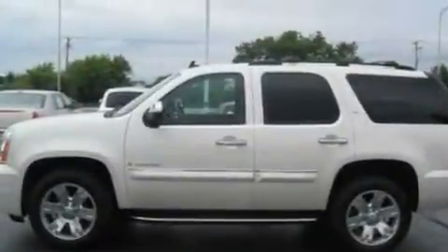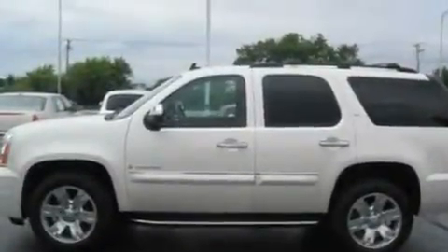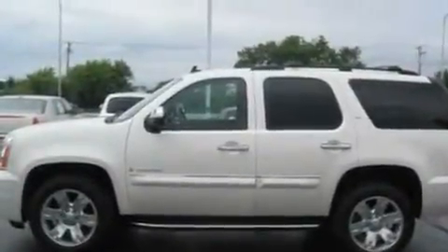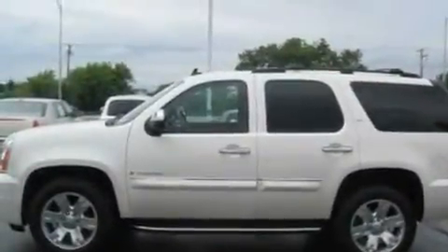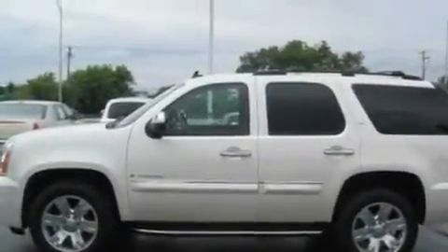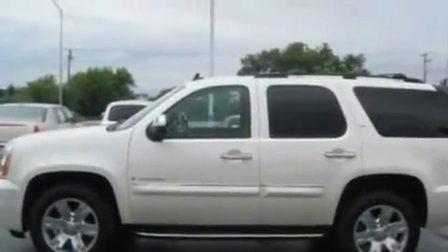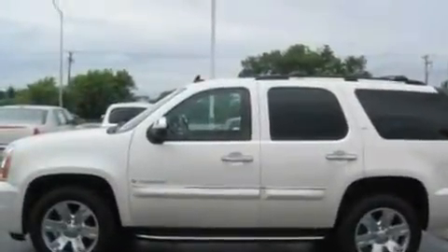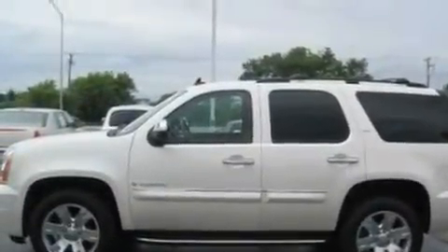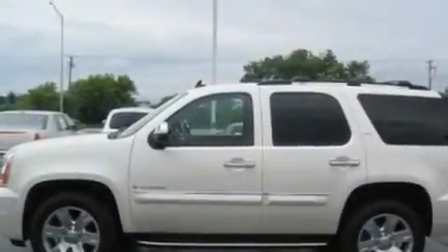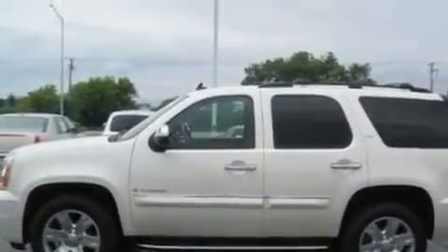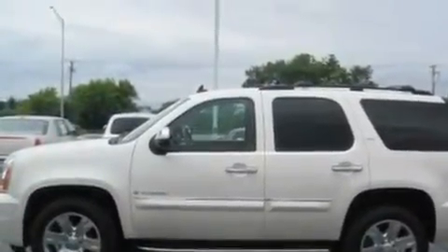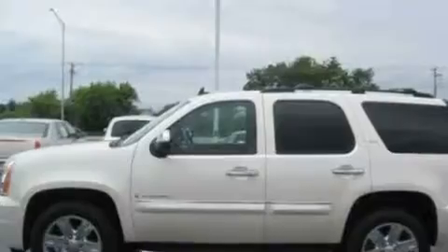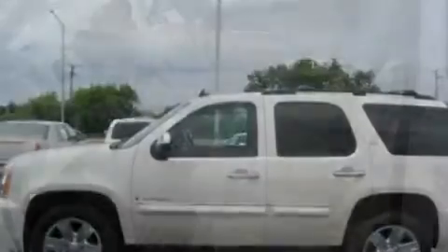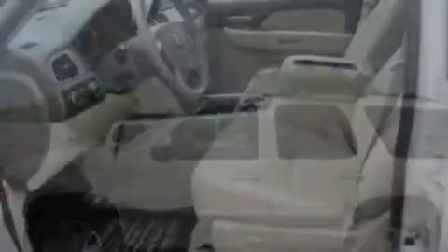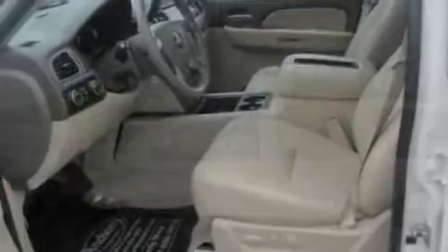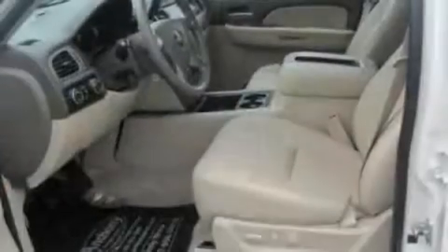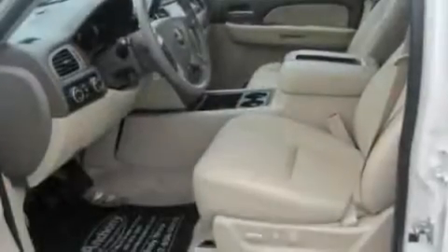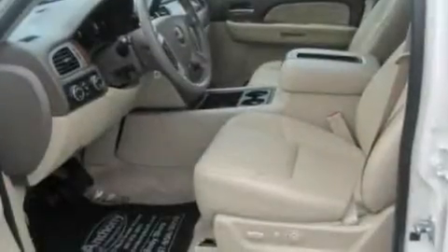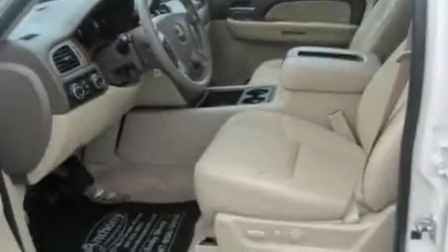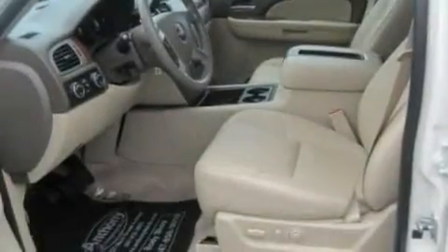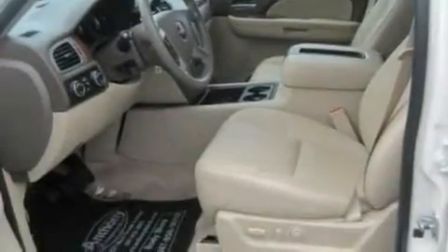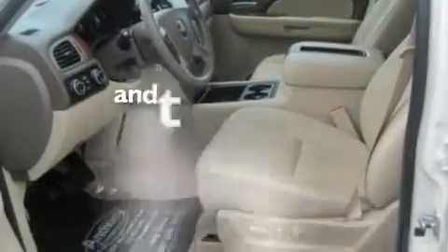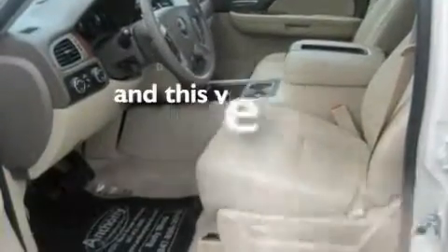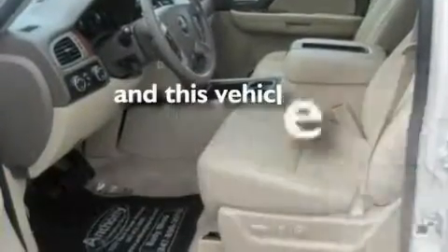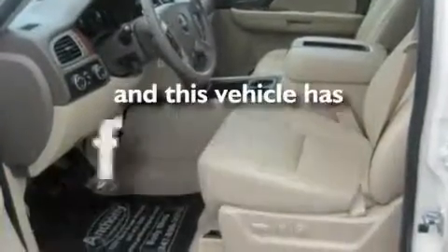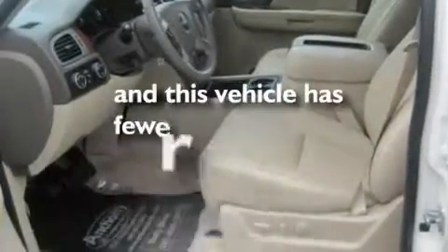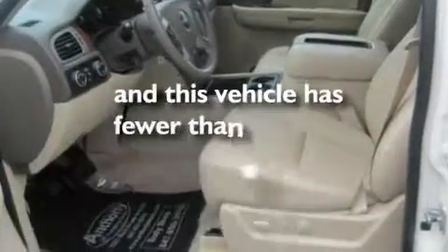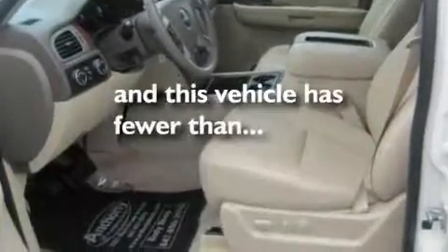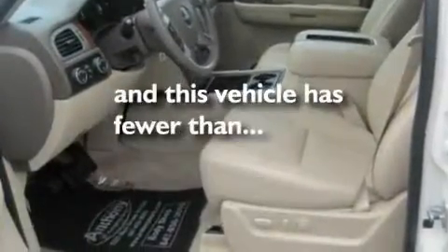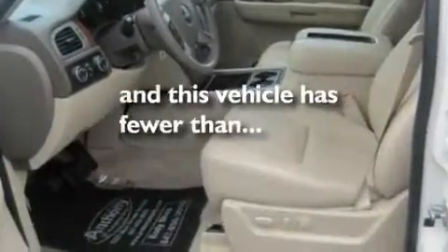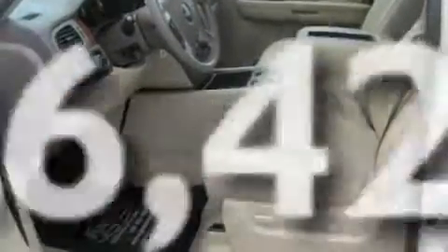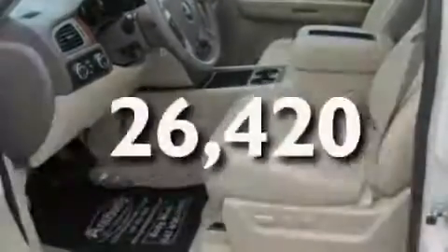Additional features include running boards, a low-tire pressure indicator, and heated side-view mirrors. This vehicle has fewer than 27,000 miles on the odometer.